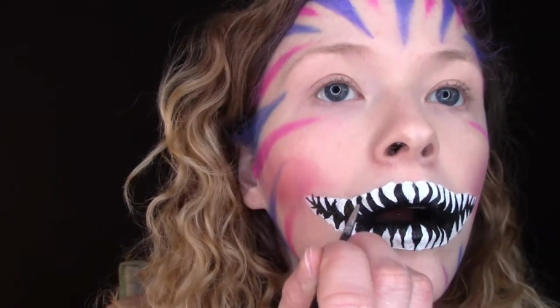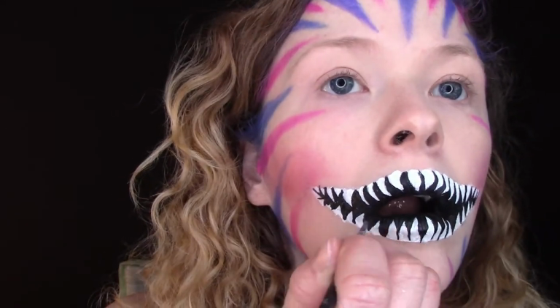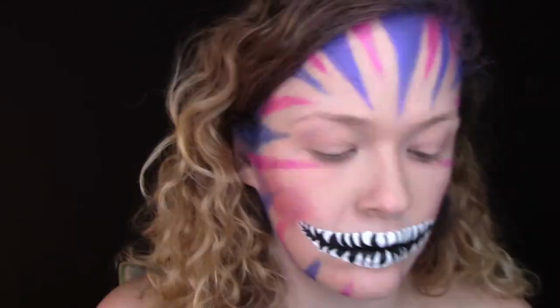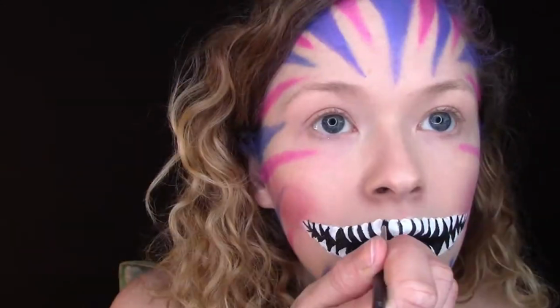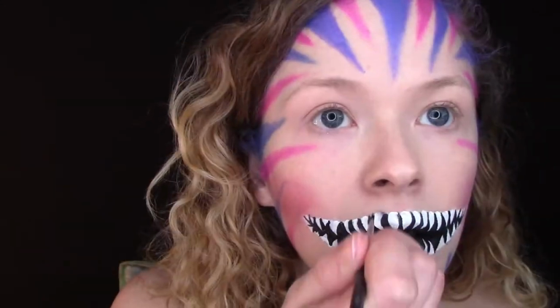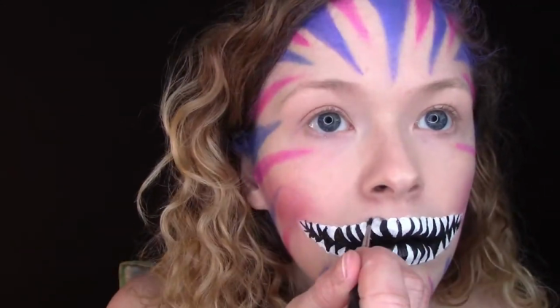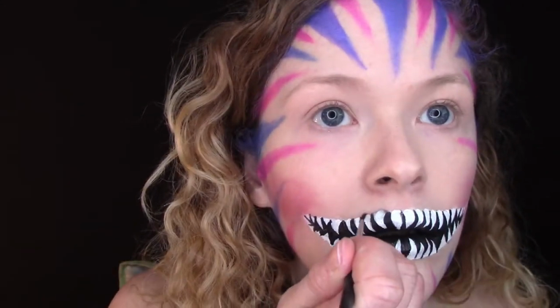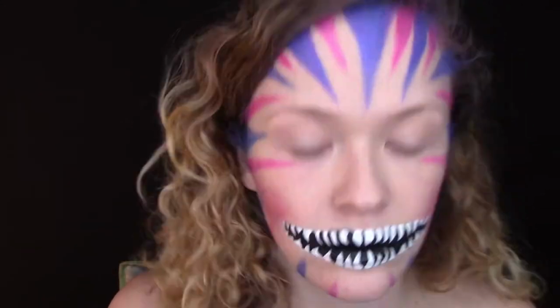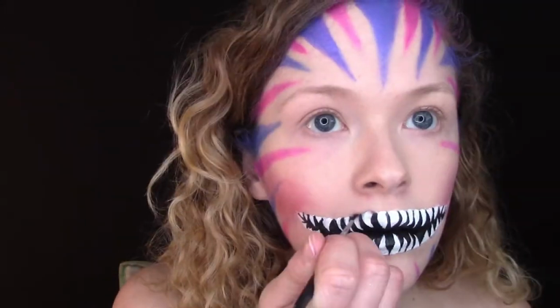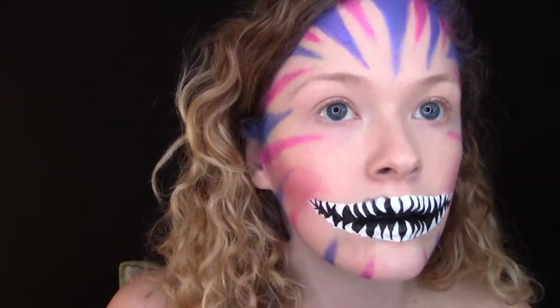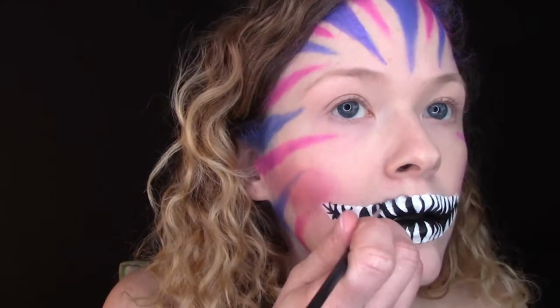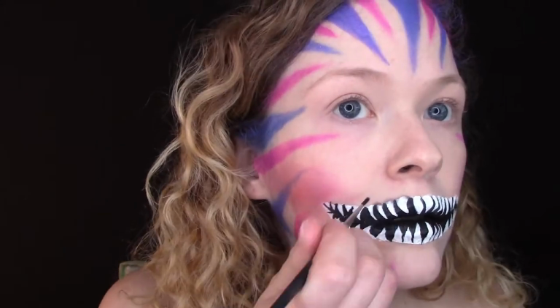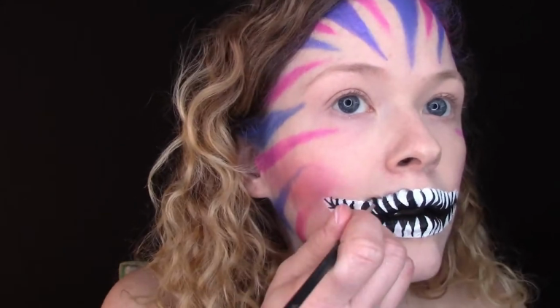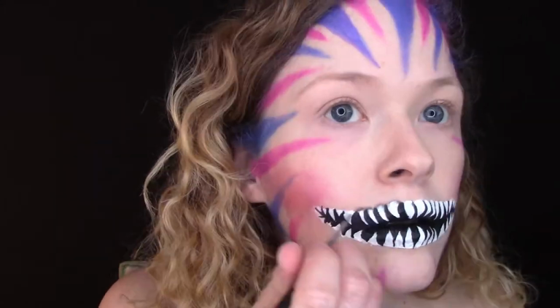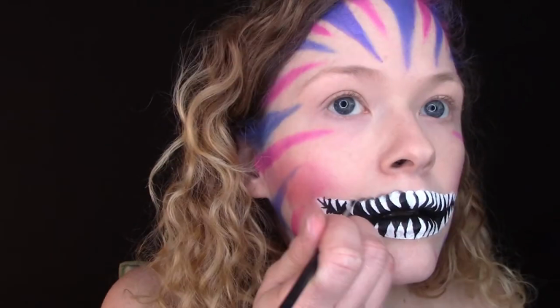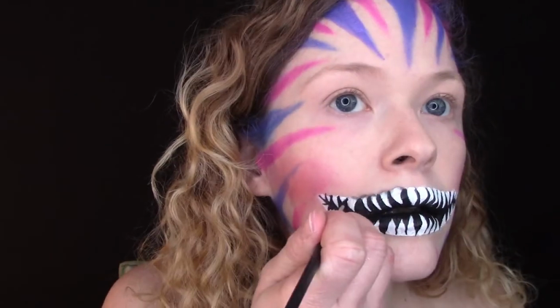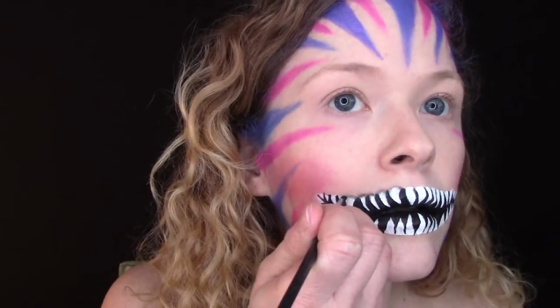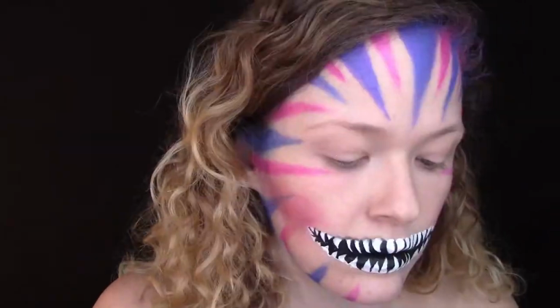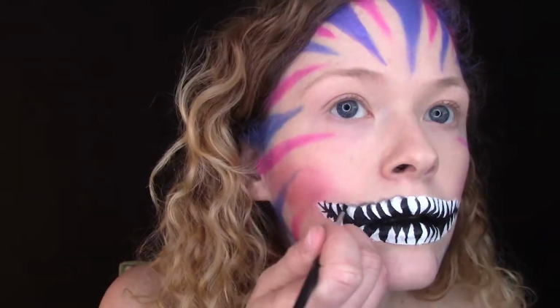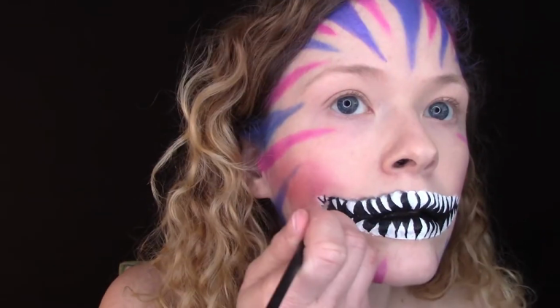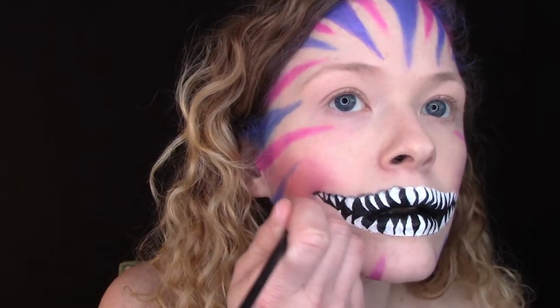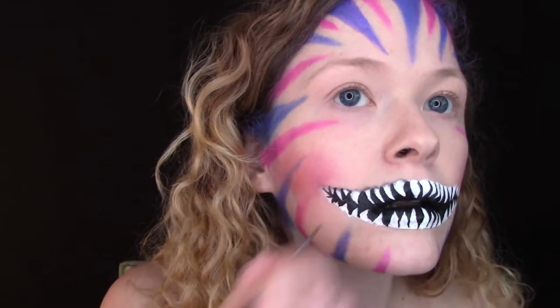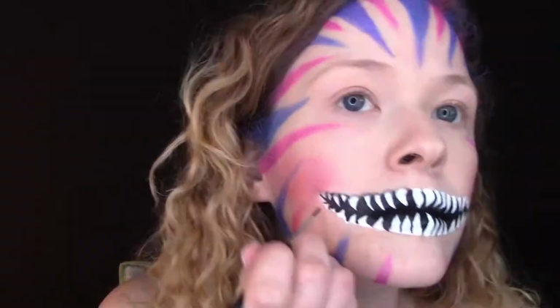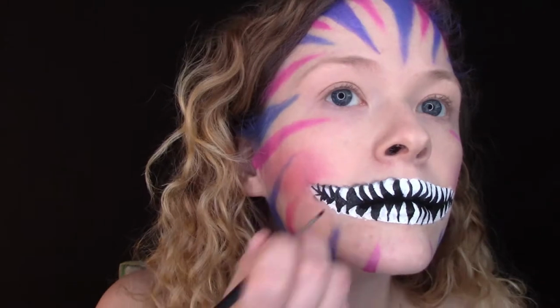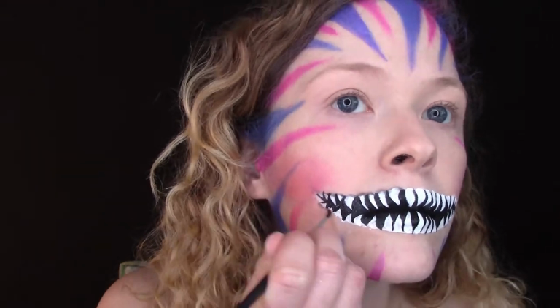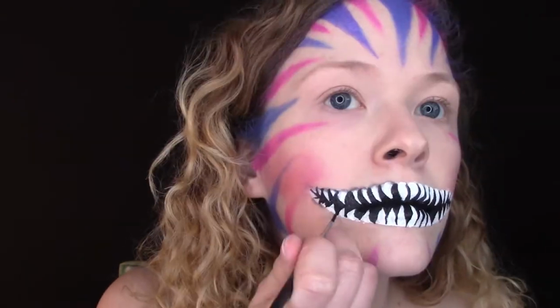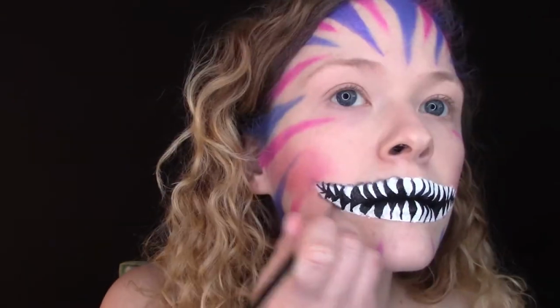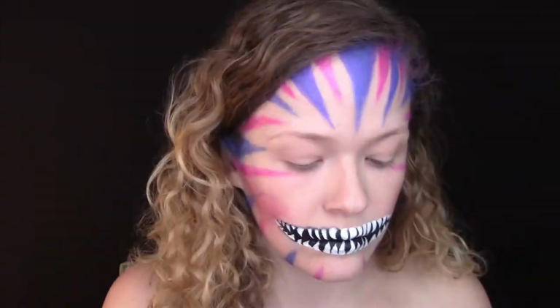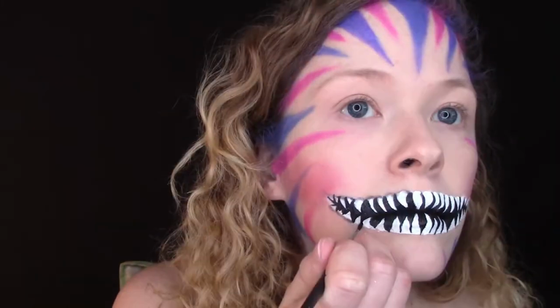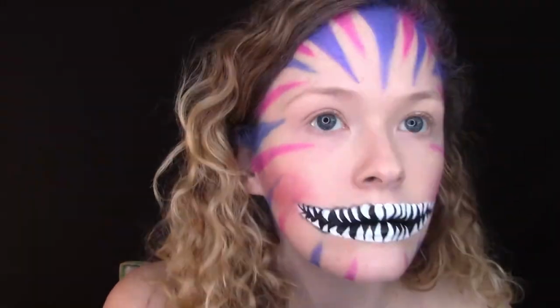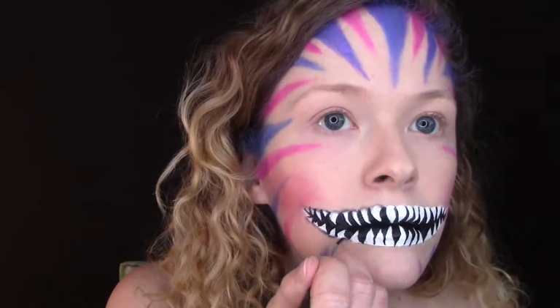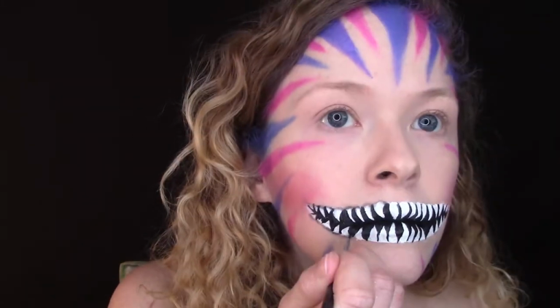Then I shaded in the top of each tooth with a black eyeshadow and a small round brush.